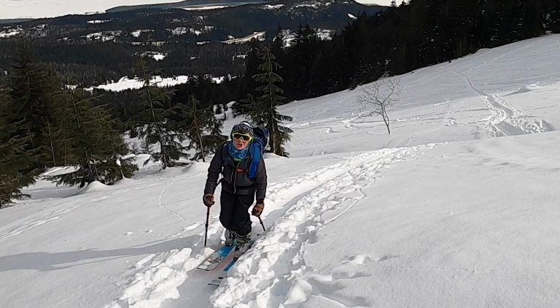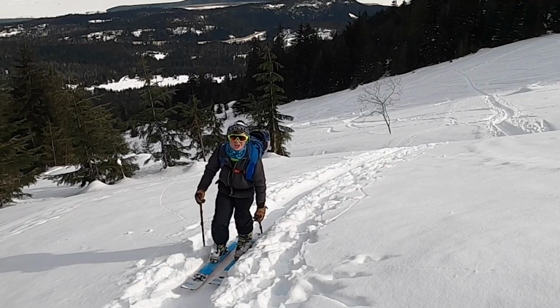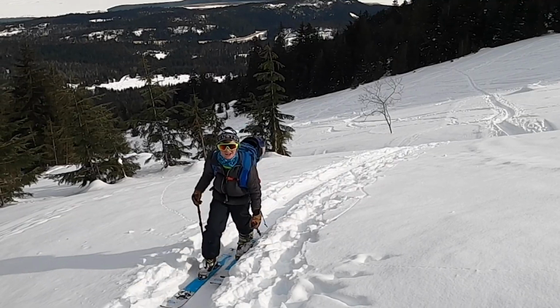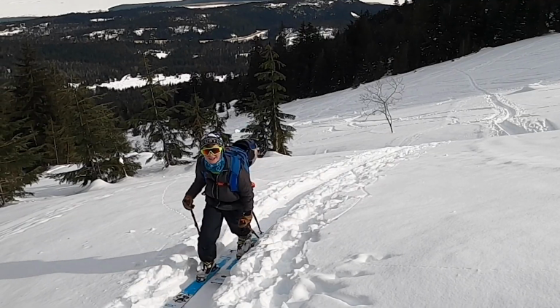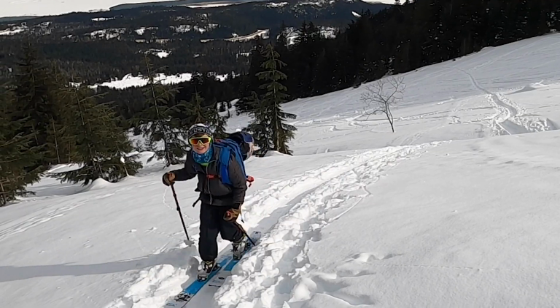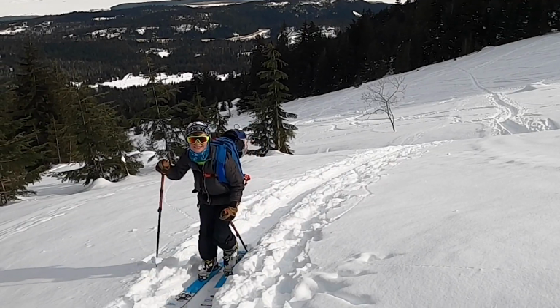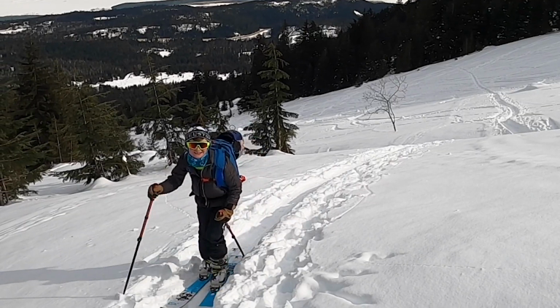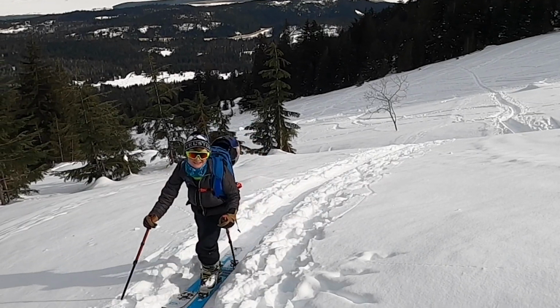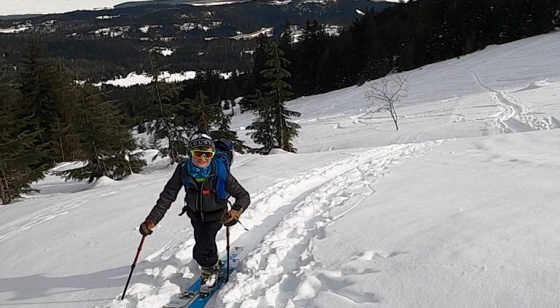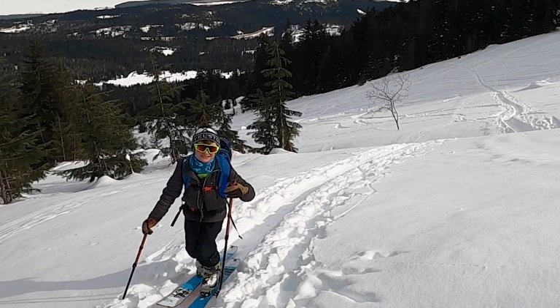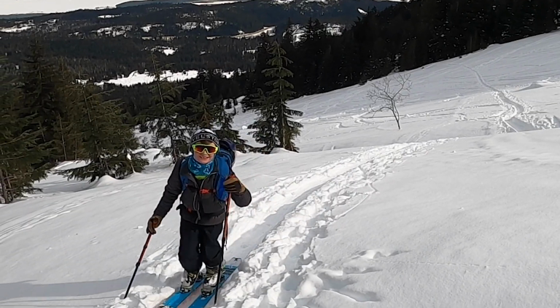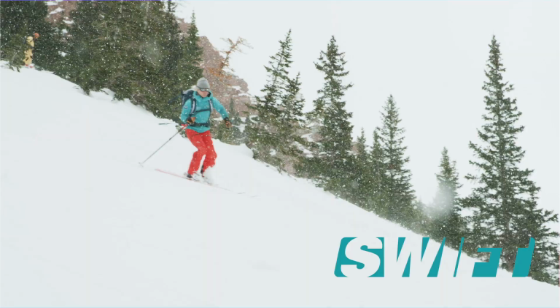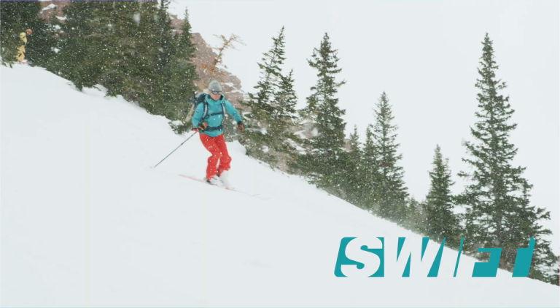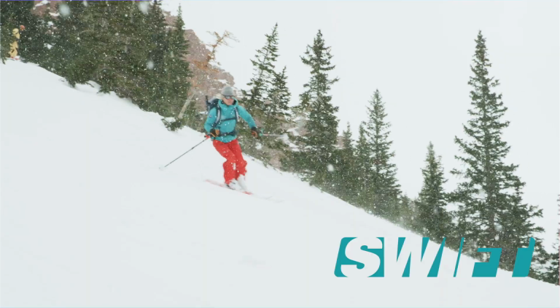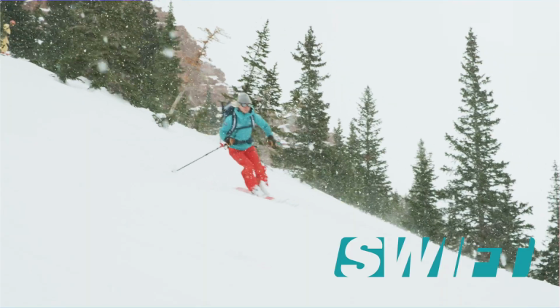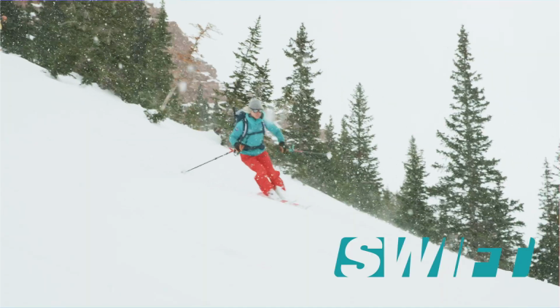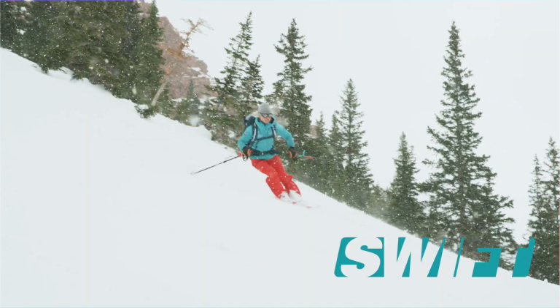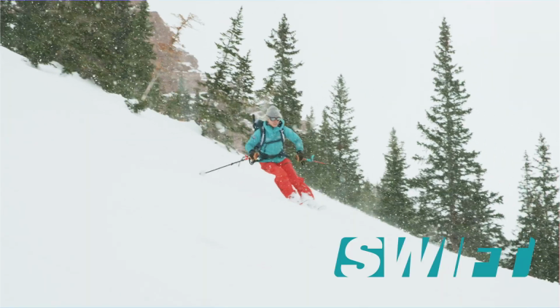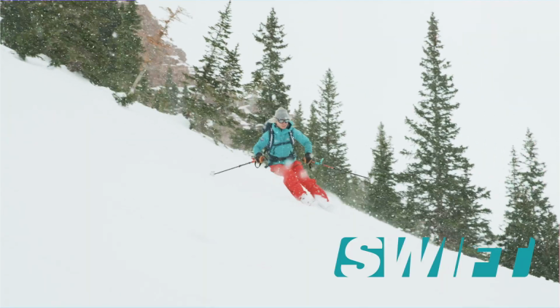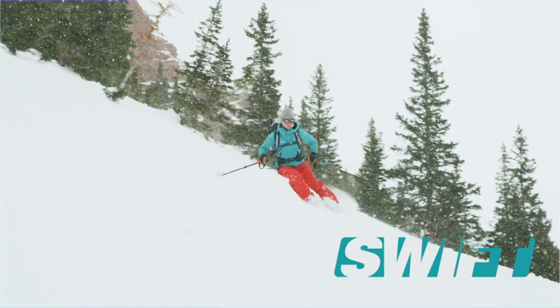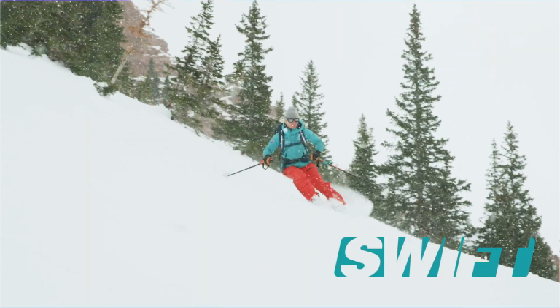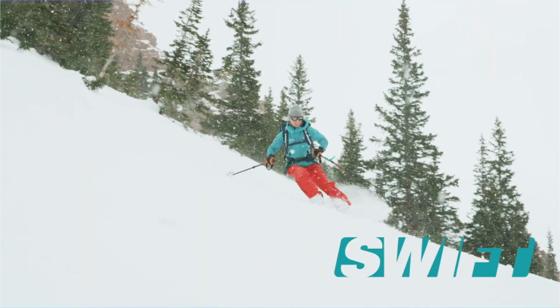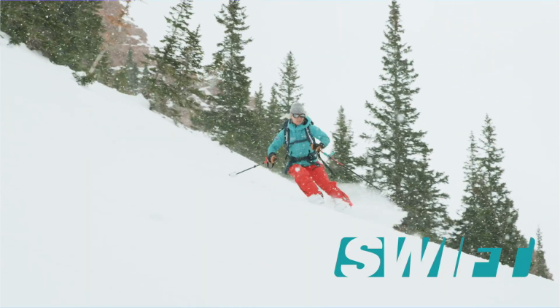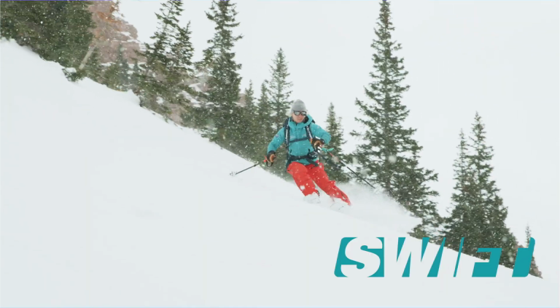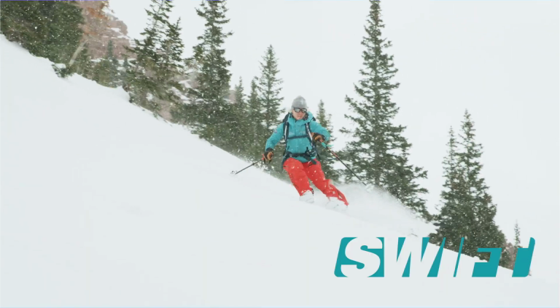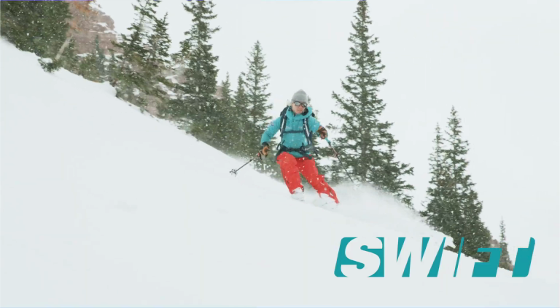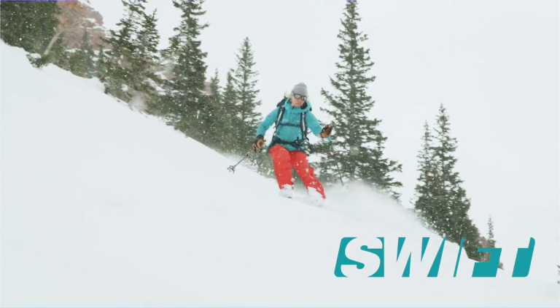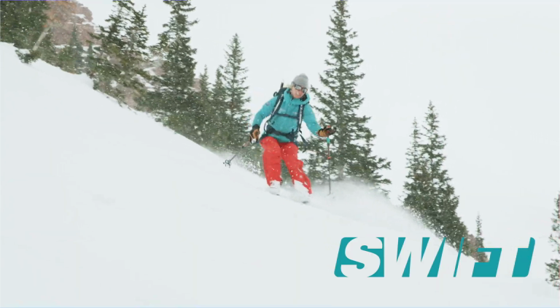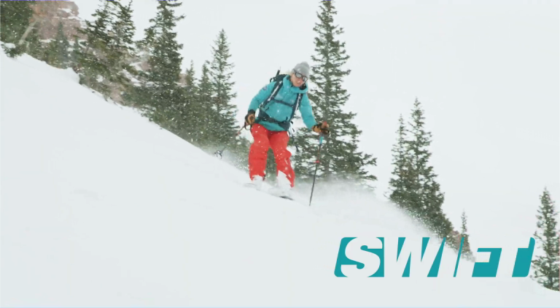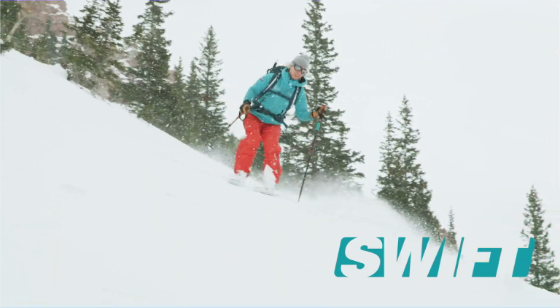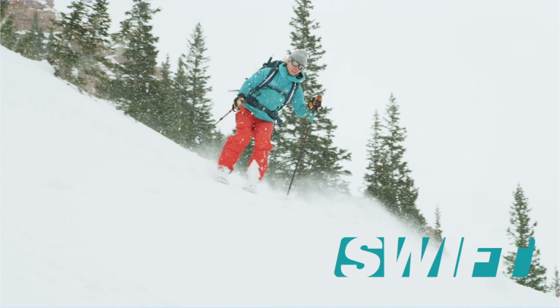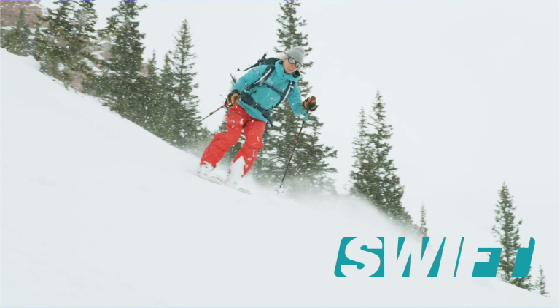Smaller backcountry users should not have to compromise on their gear and performance. That's why we built the Swift series.